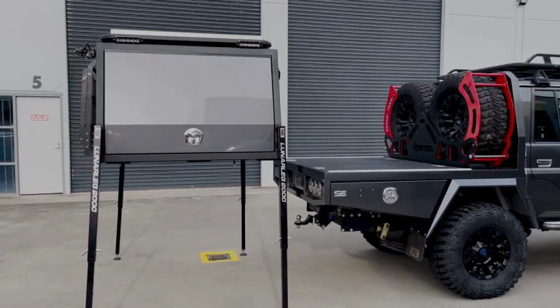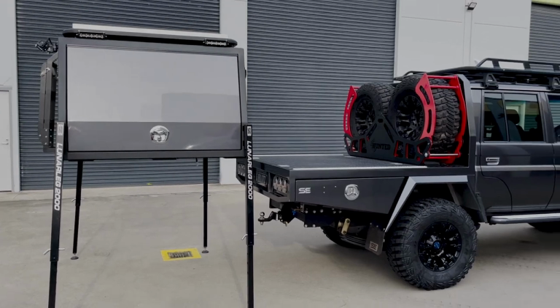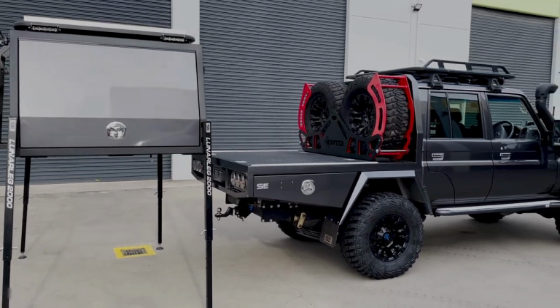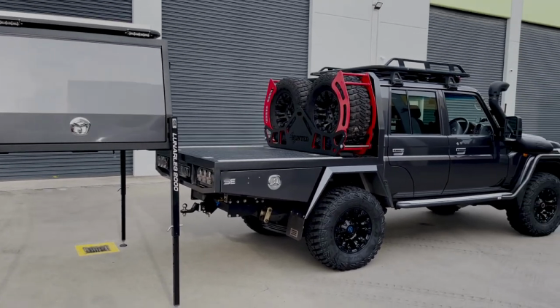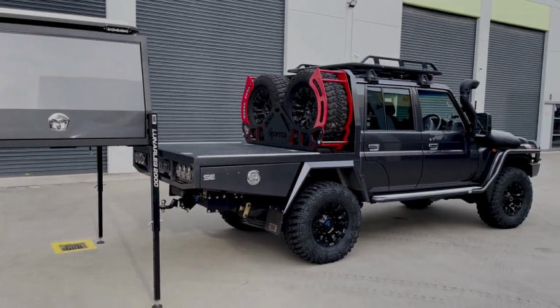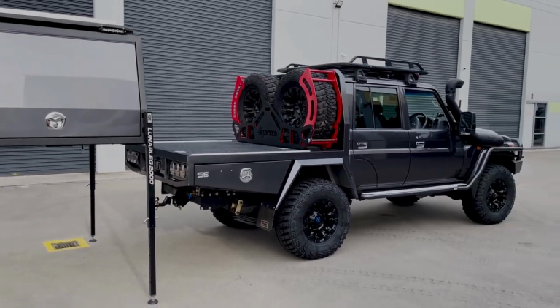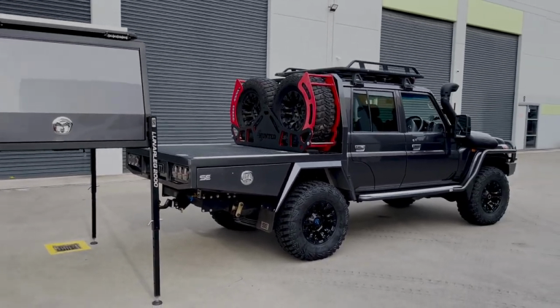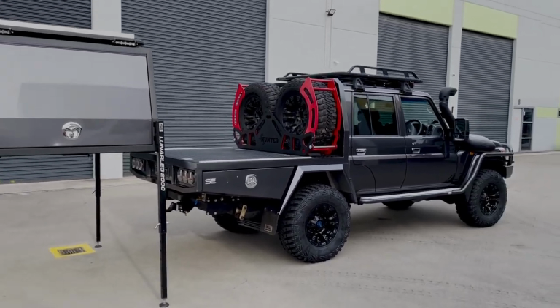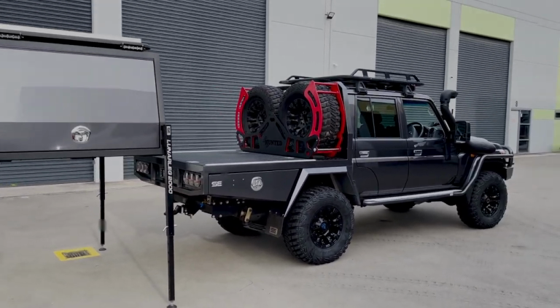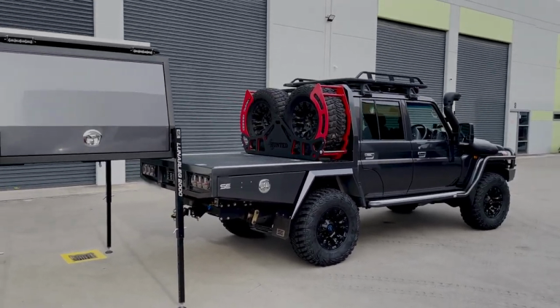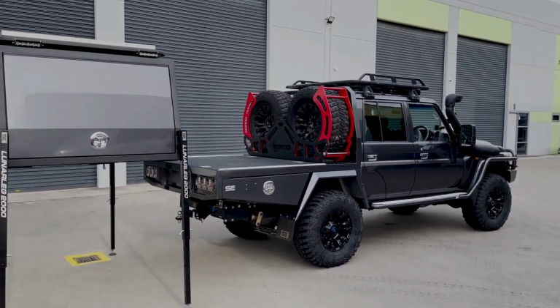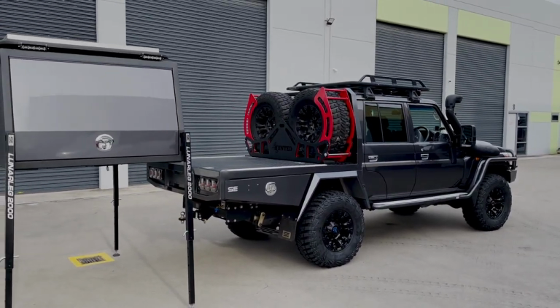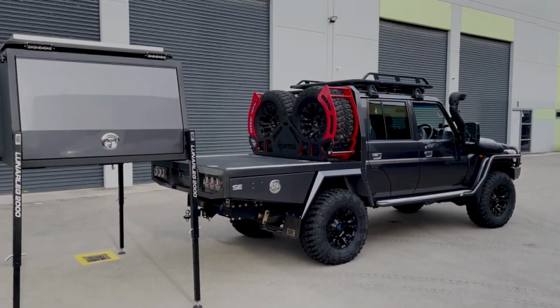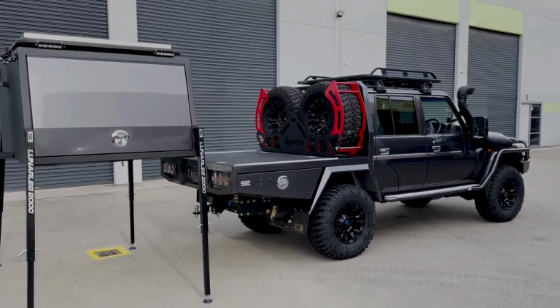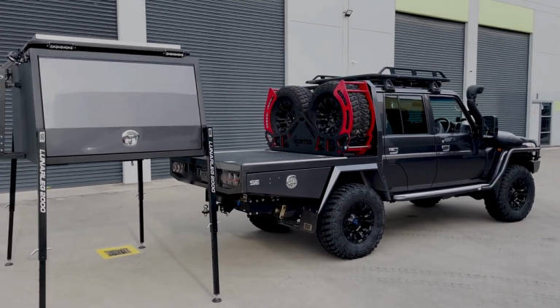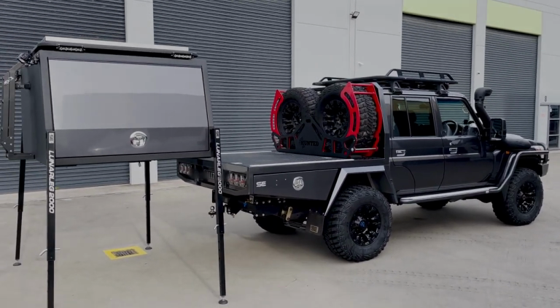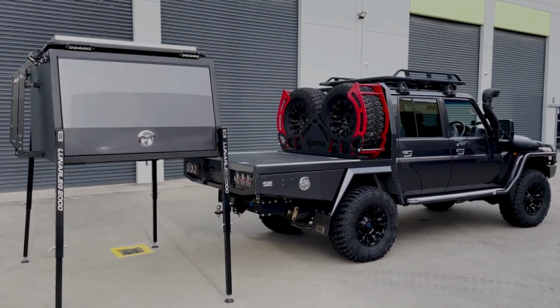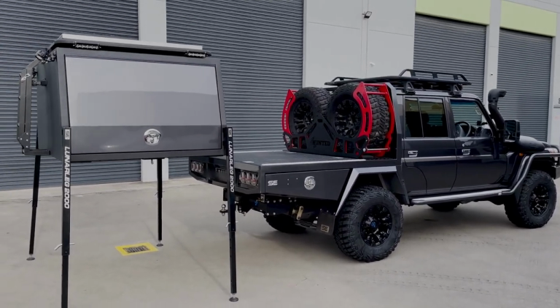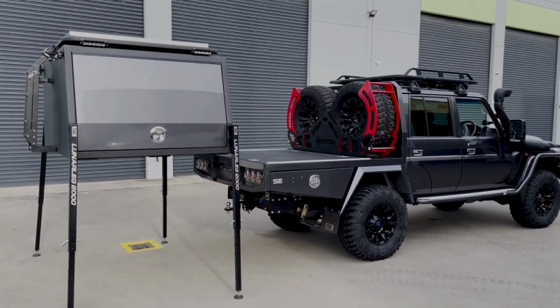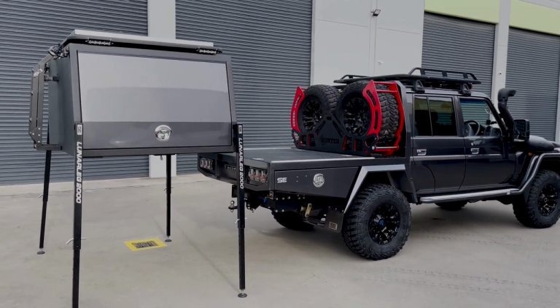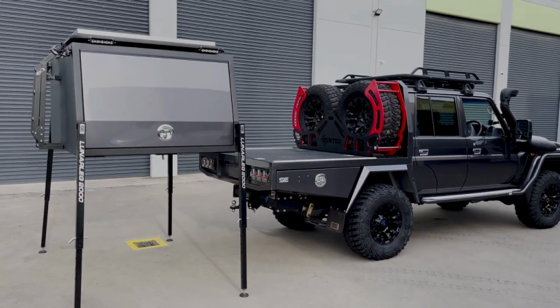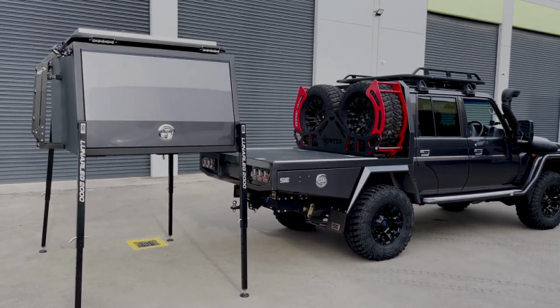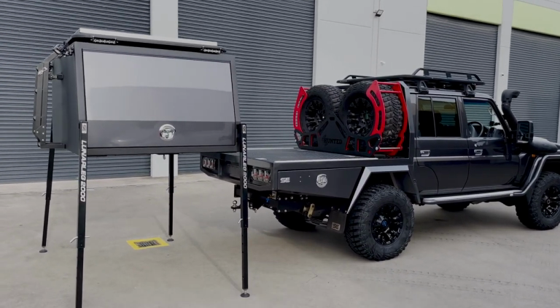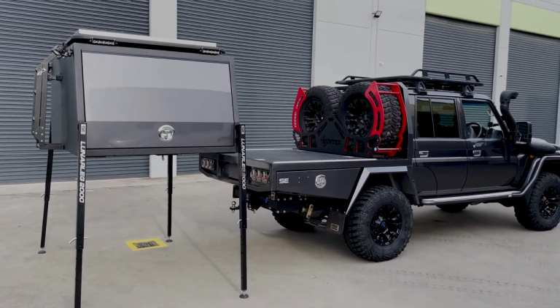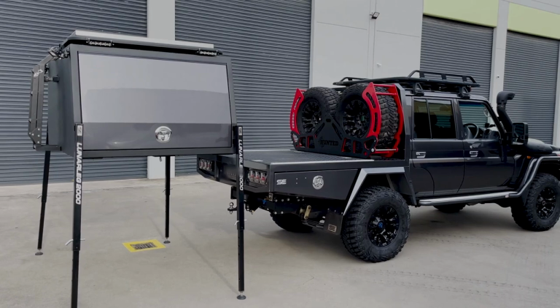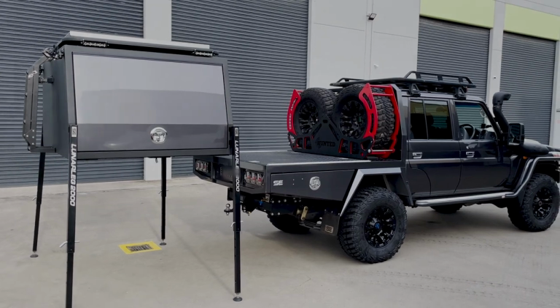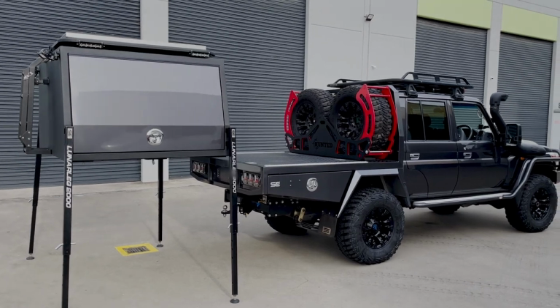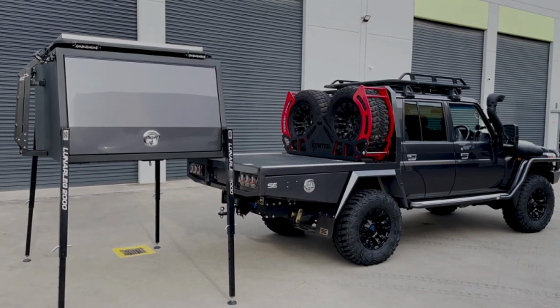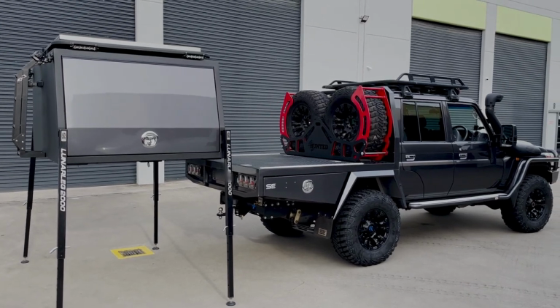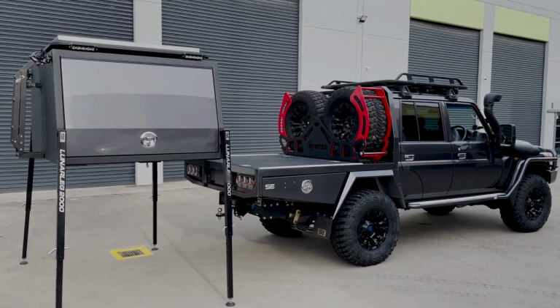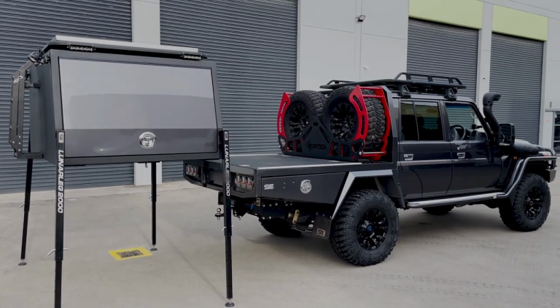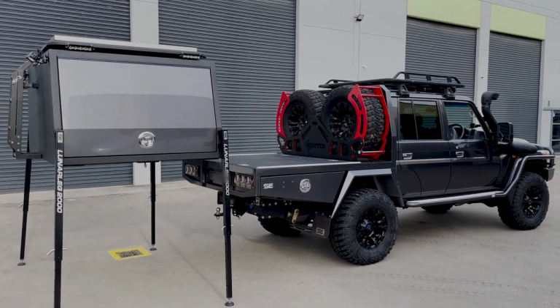He lives interstate so we had to wait due to COVID and all that before we could finish the canopy and put that on for him, but that's all done now.